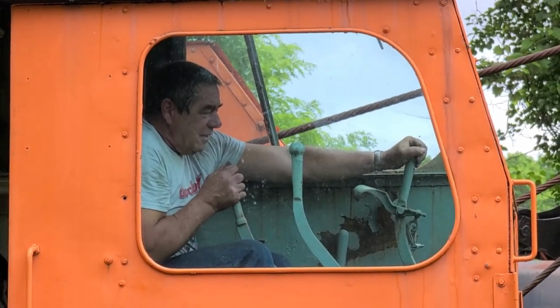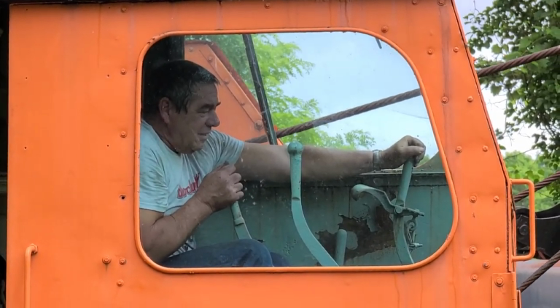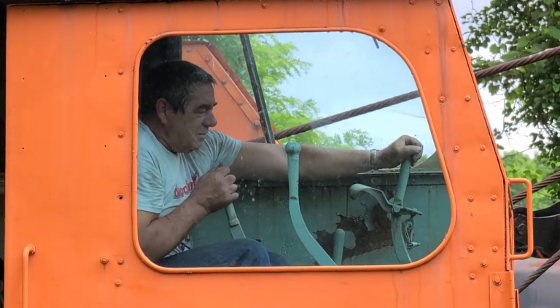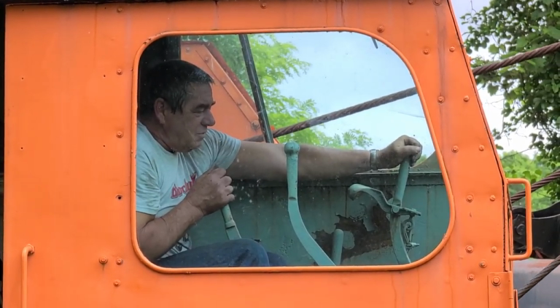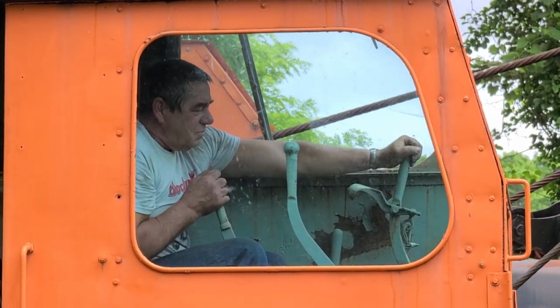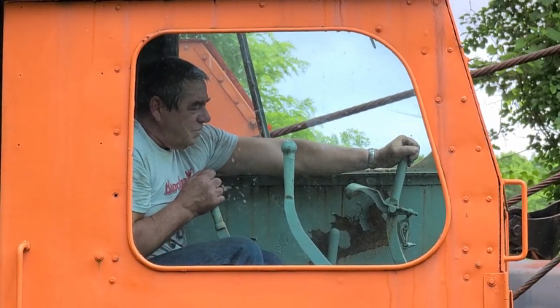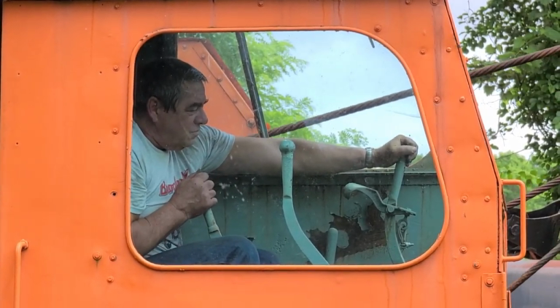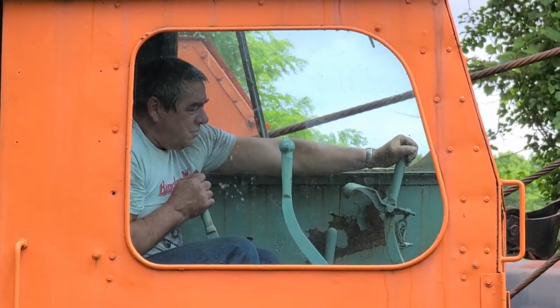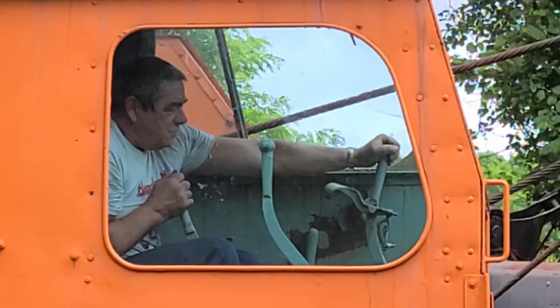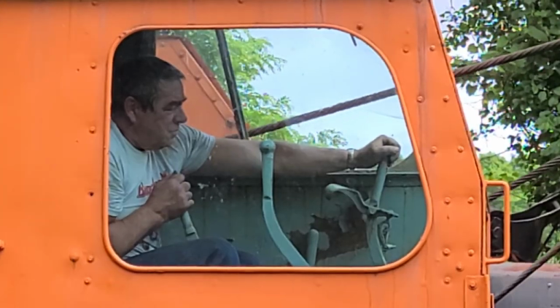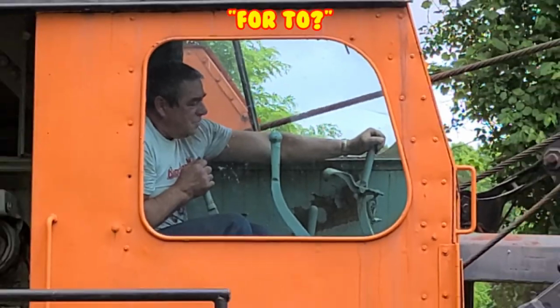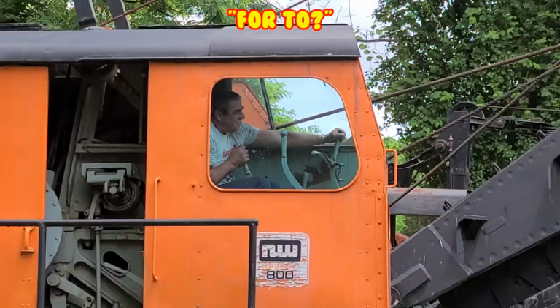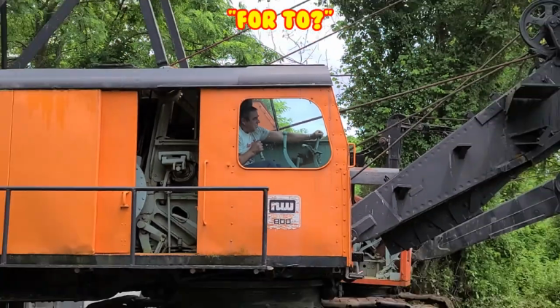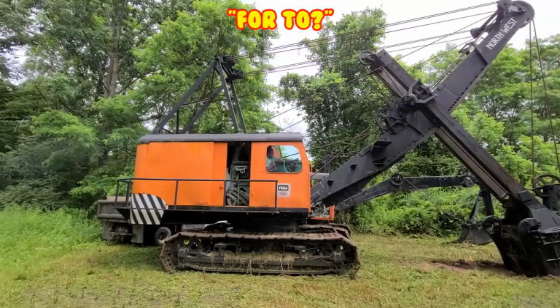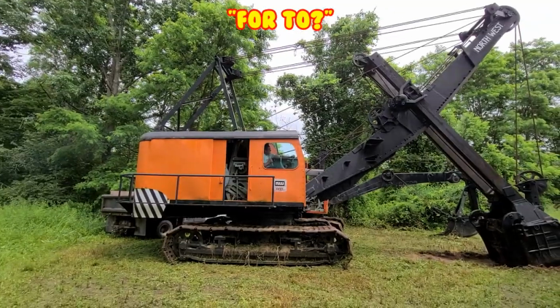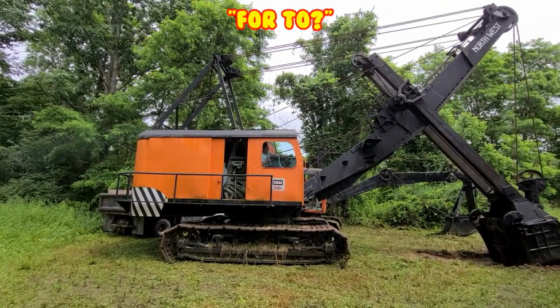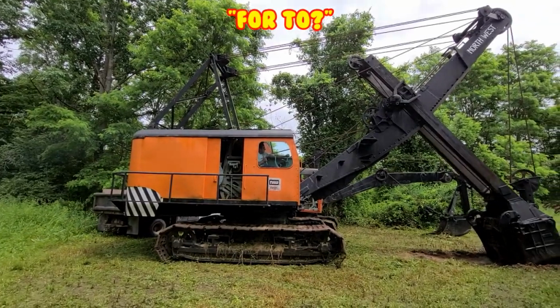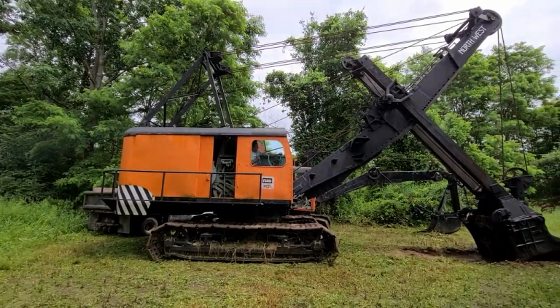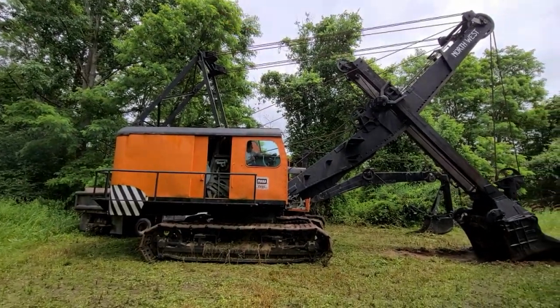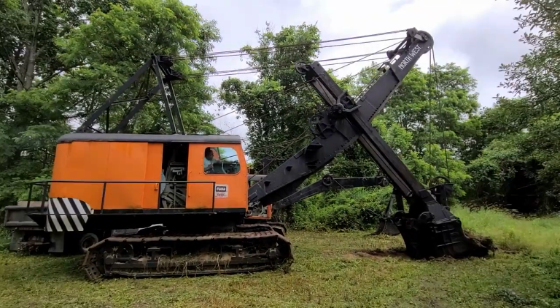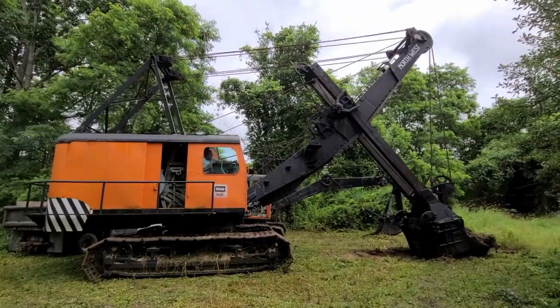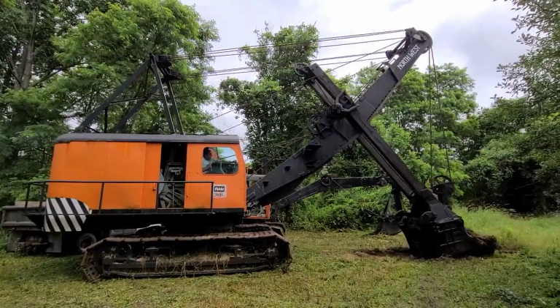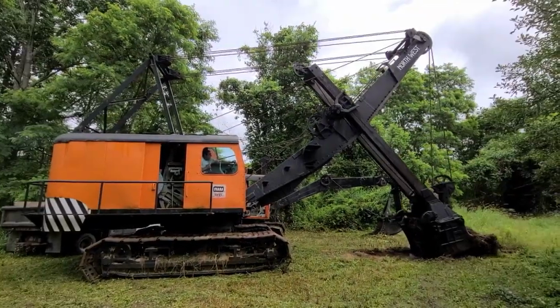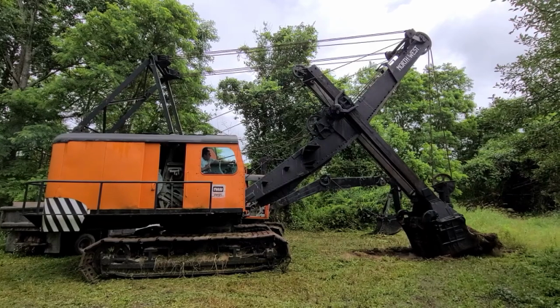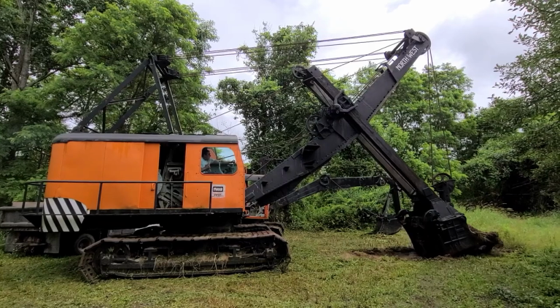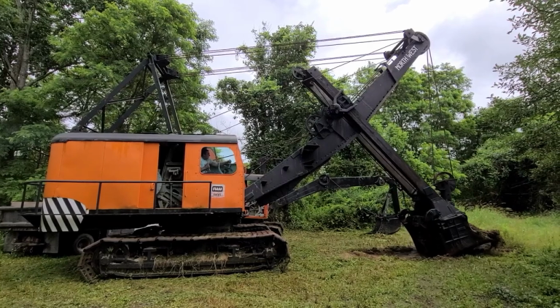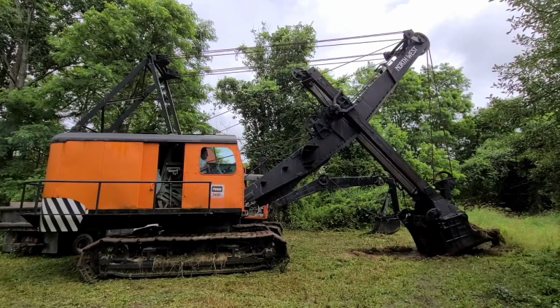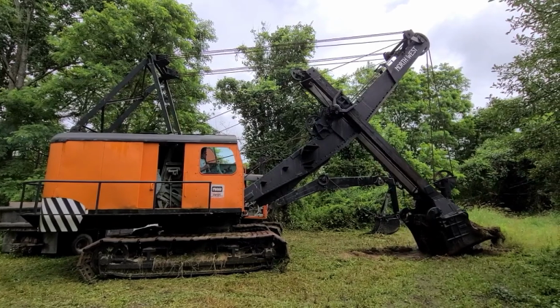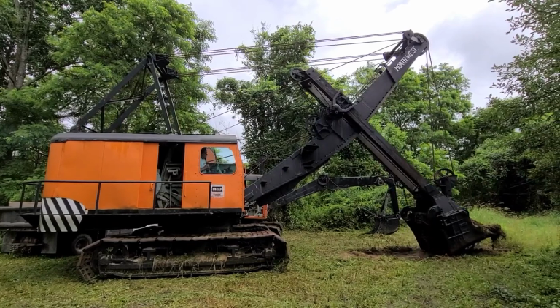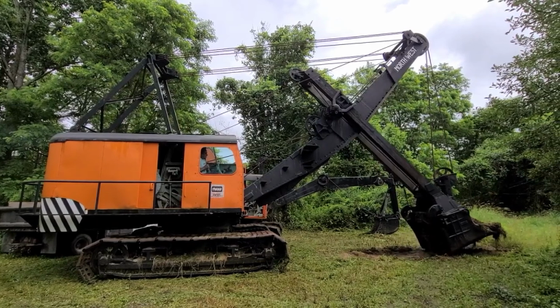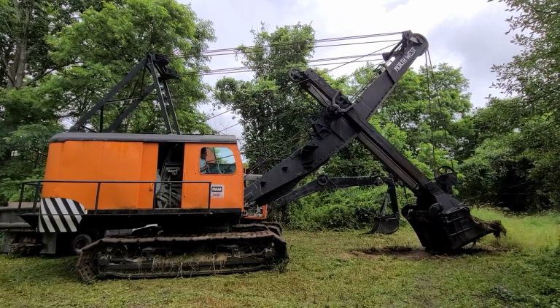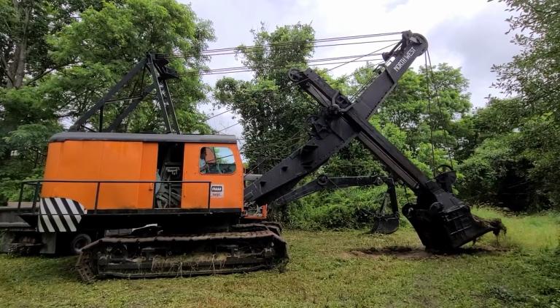It takes brute strength to run these babies.